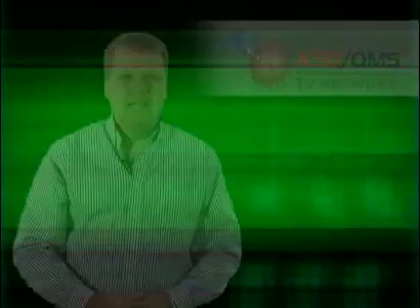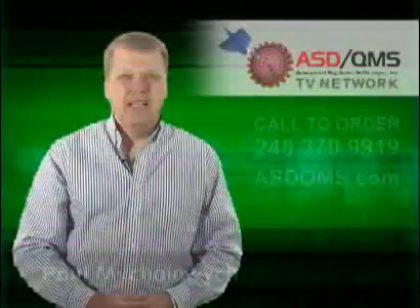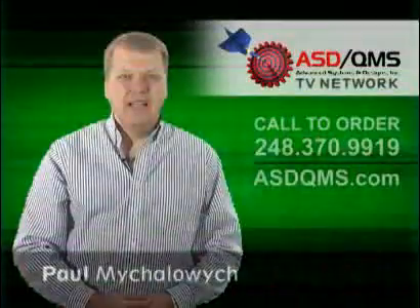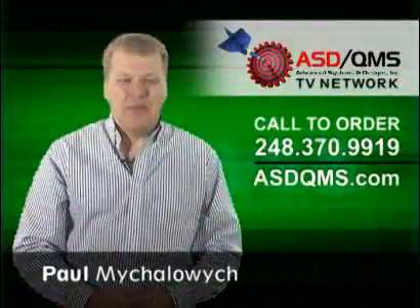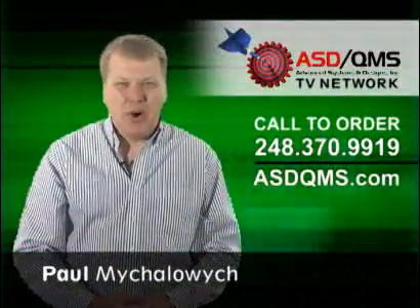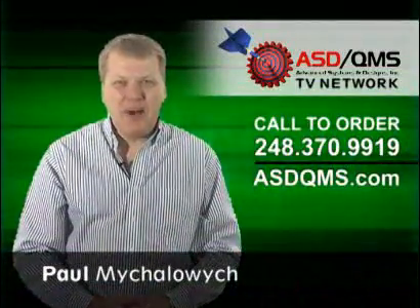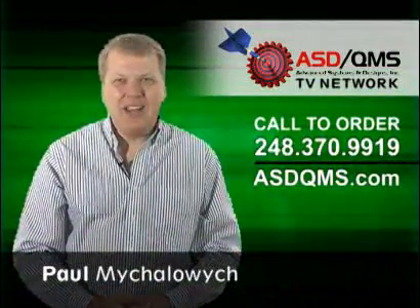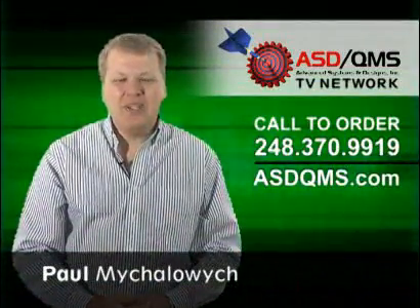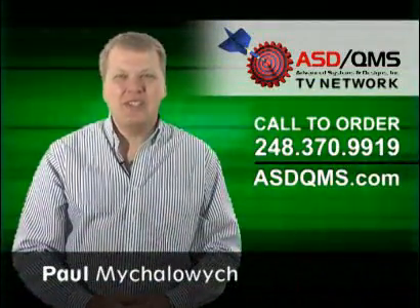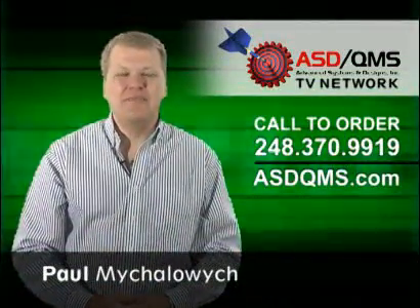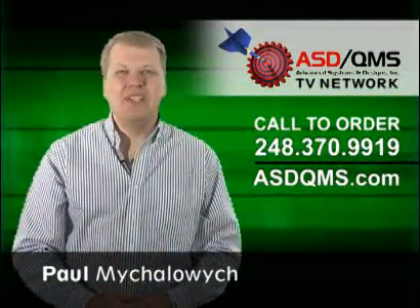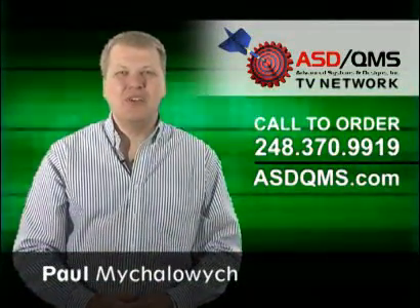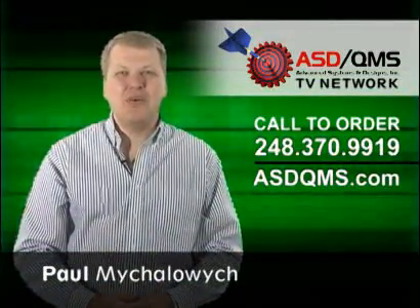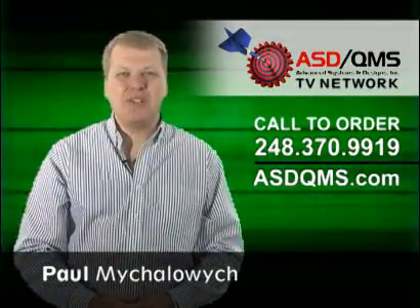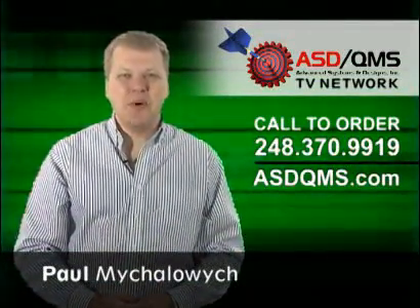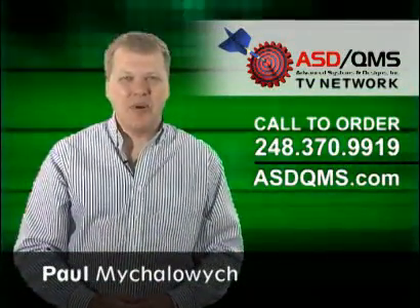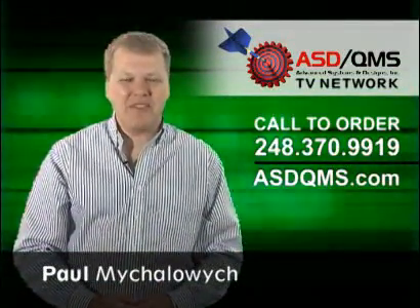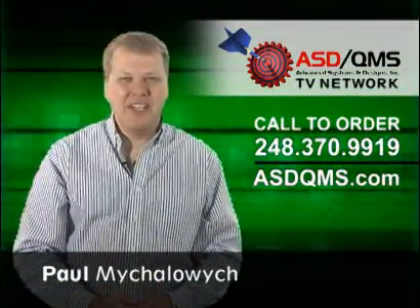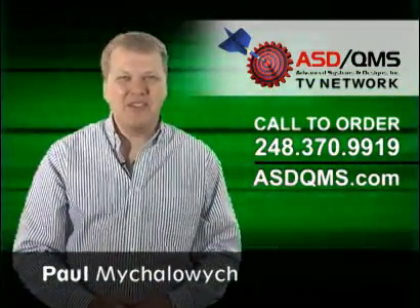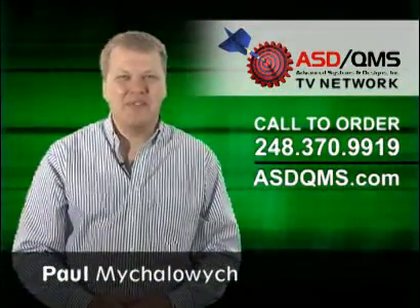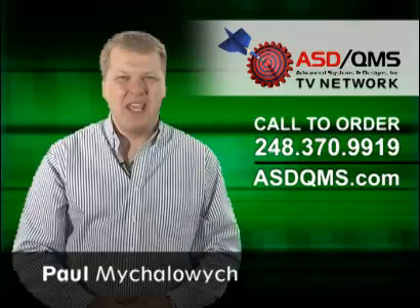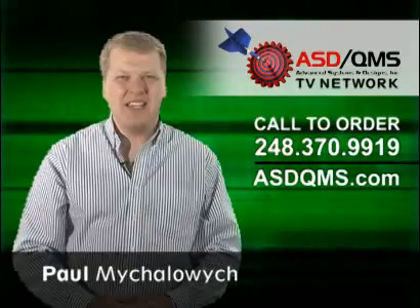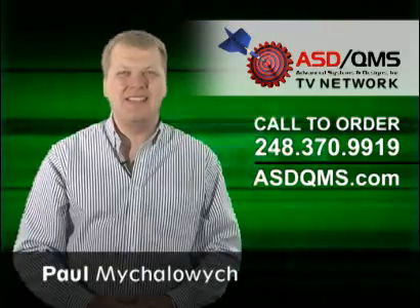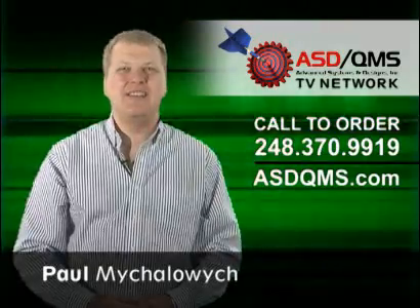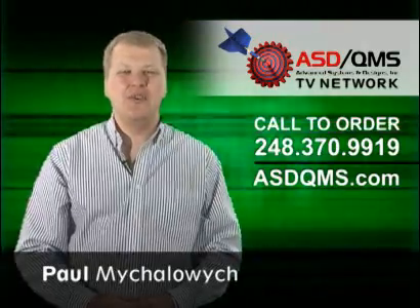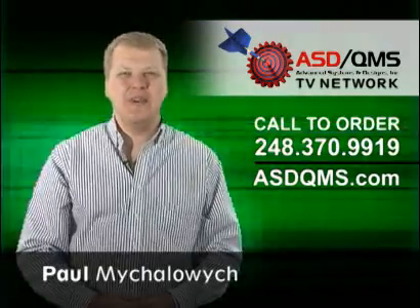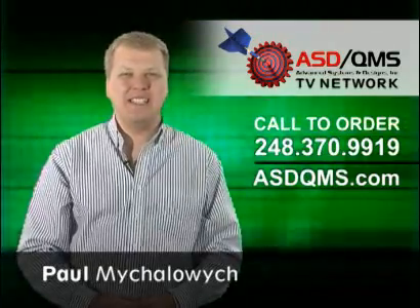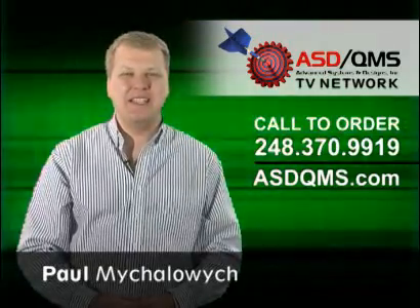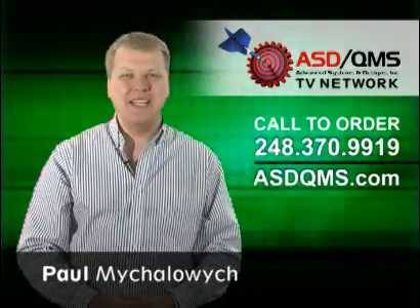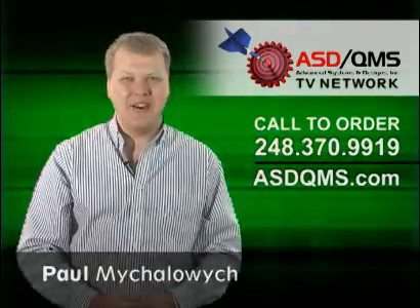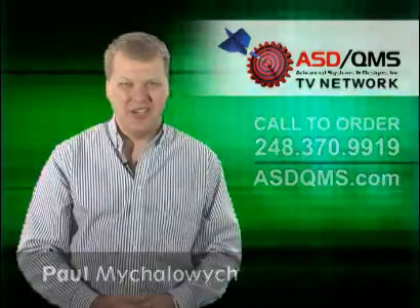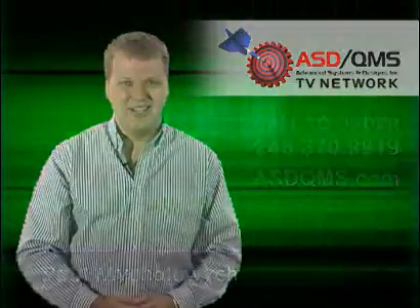I'm Paul Mihalowicz and be sure to watch more product videos from the ASD QMS TV Network.